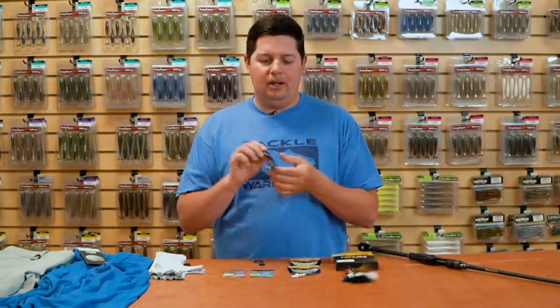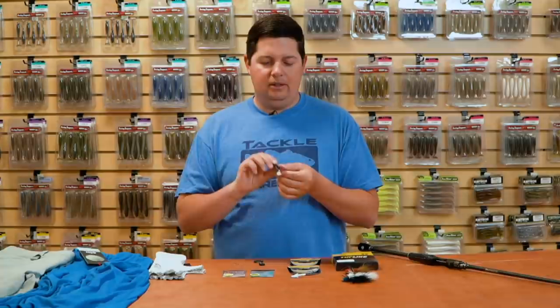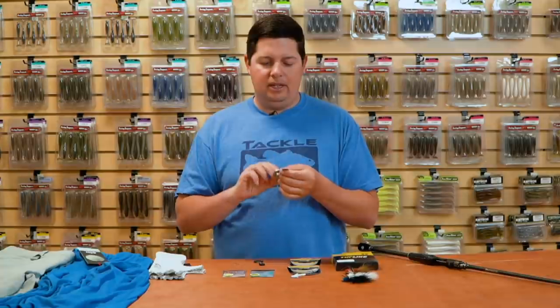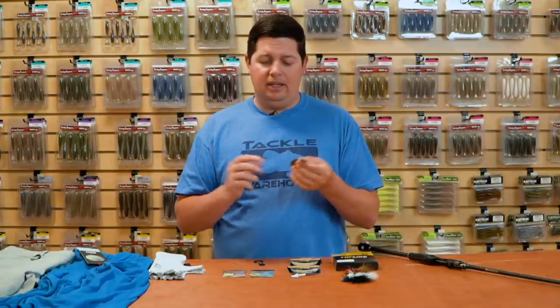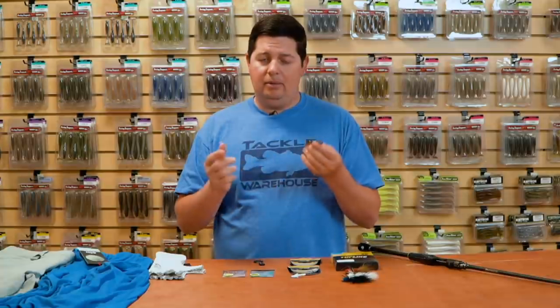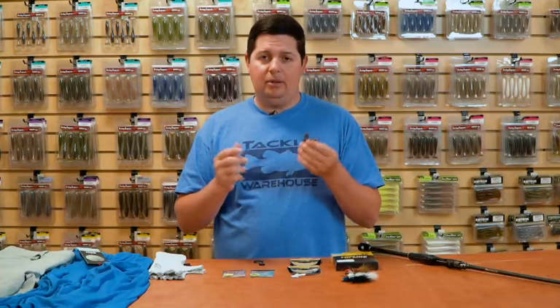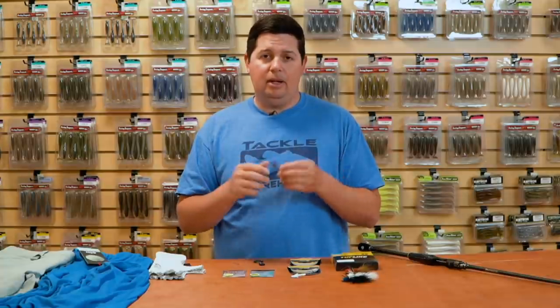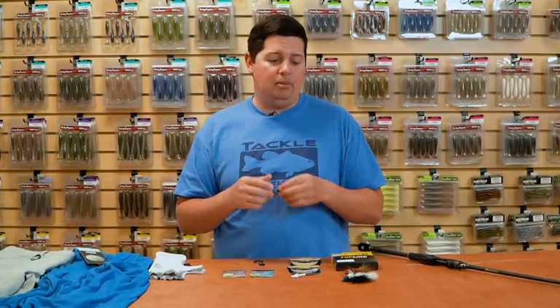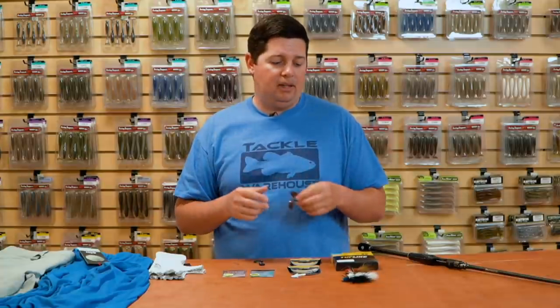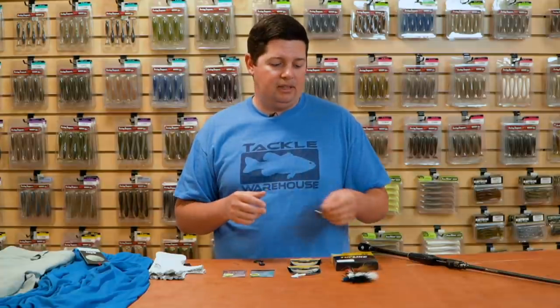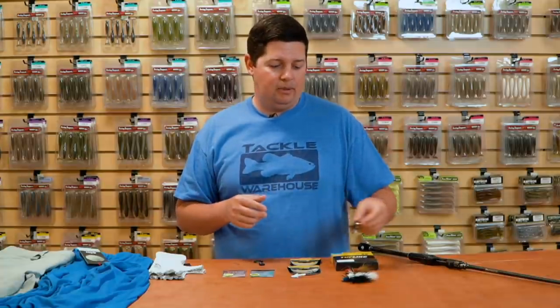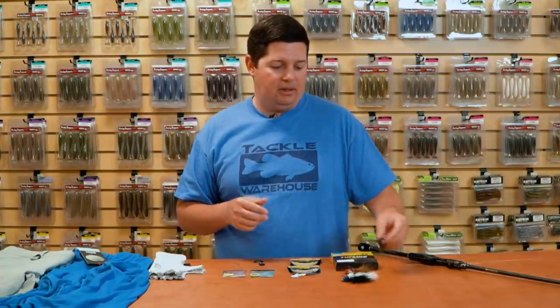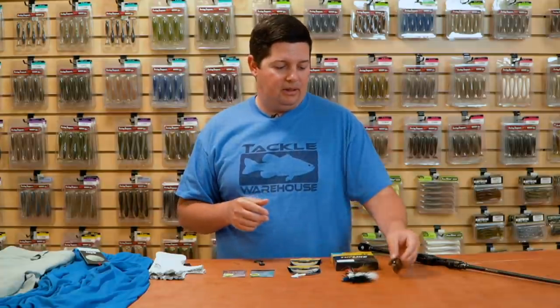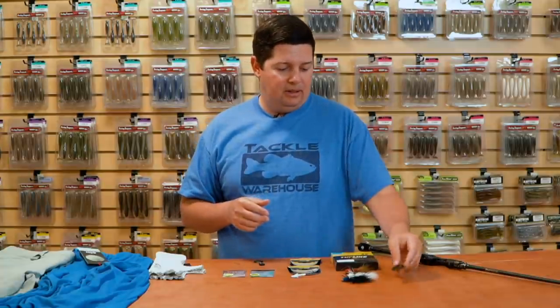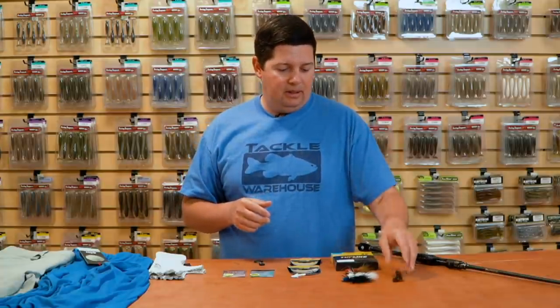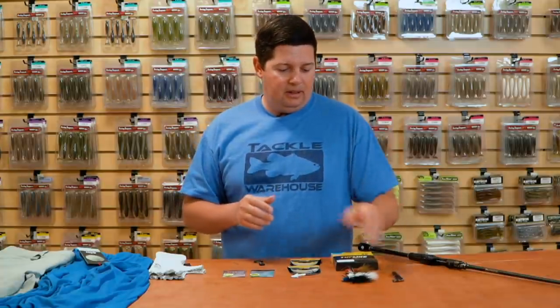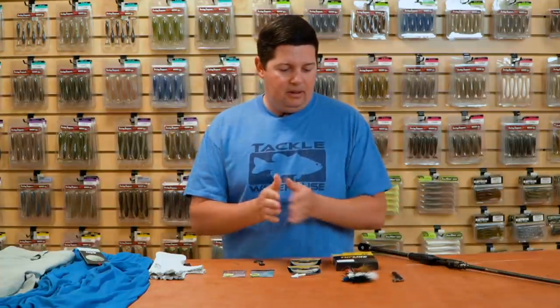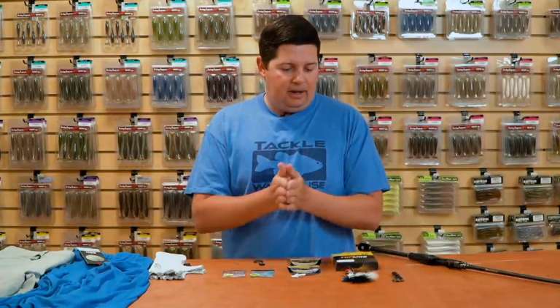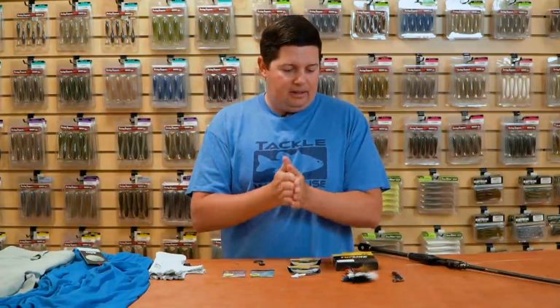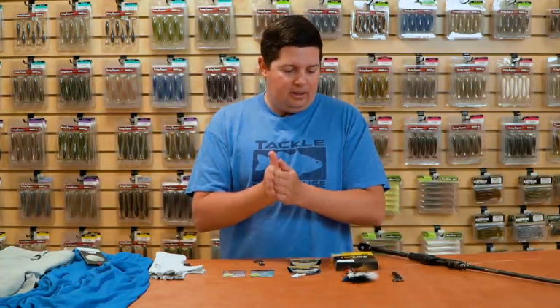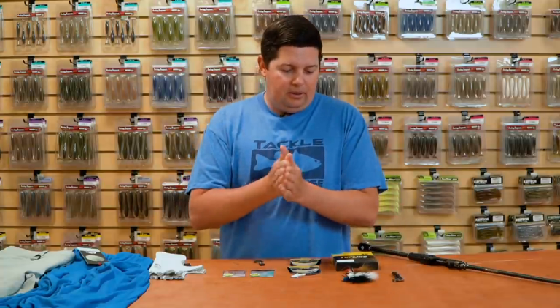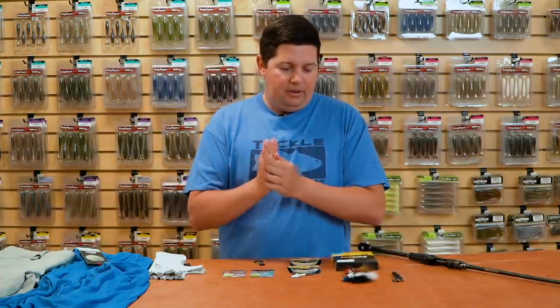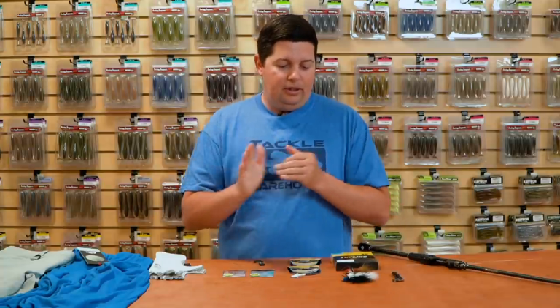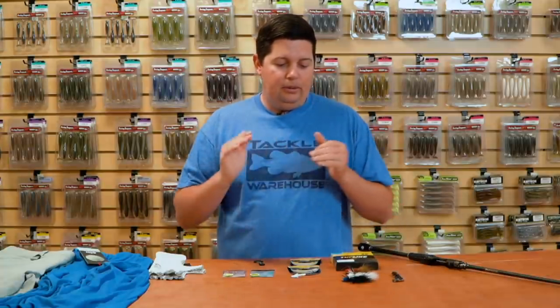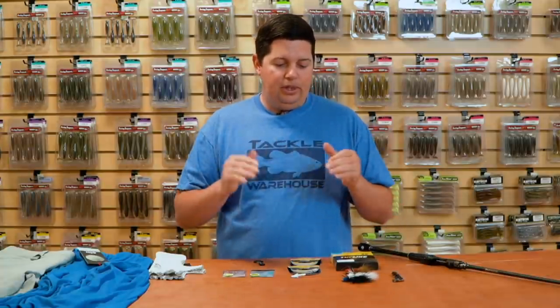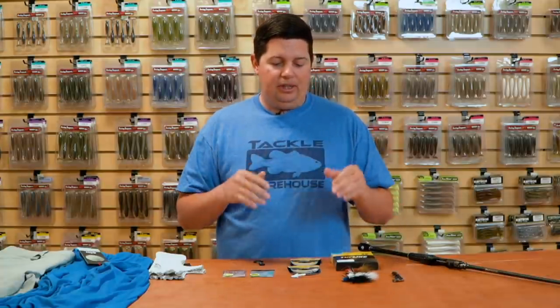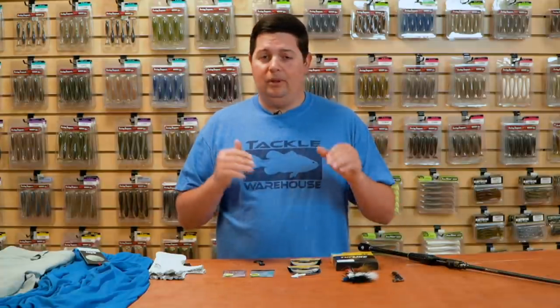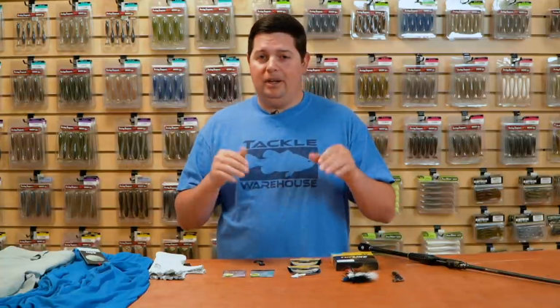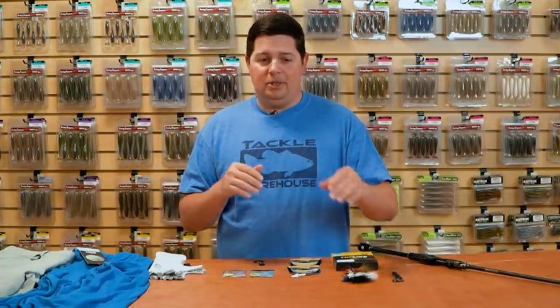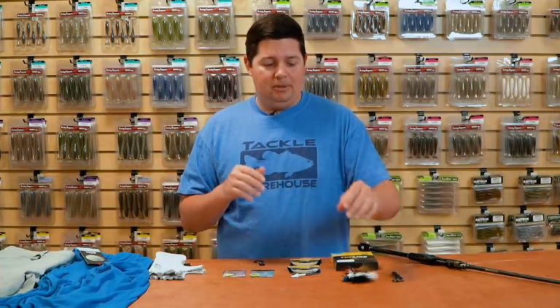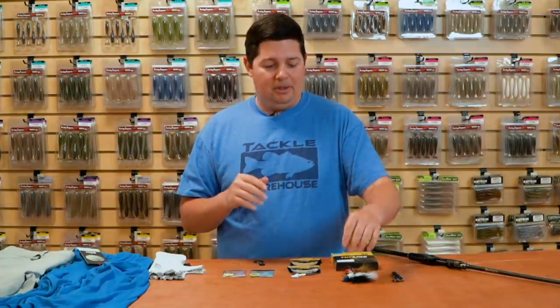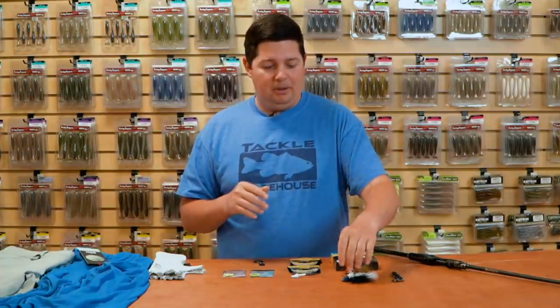Just like all the Yum baits, it's got great scent, a bunch of cool colors, and they come at a great price as well.